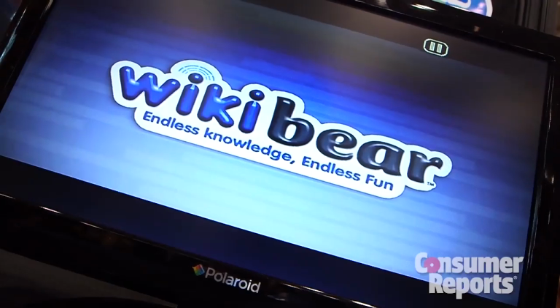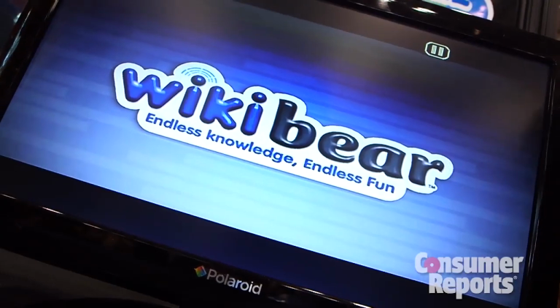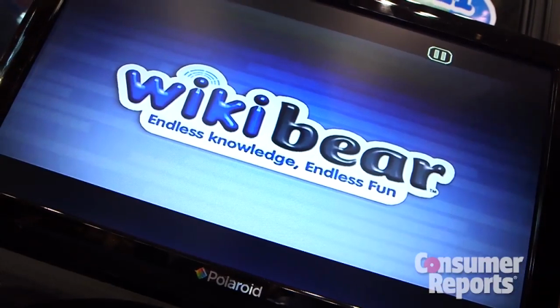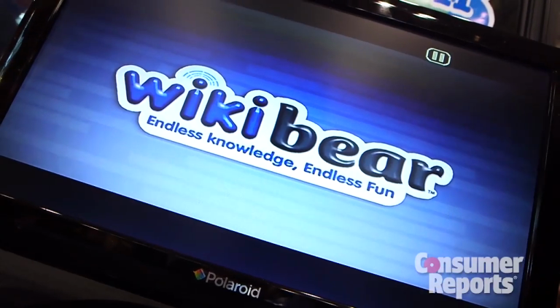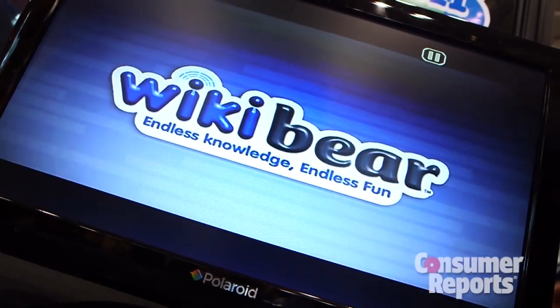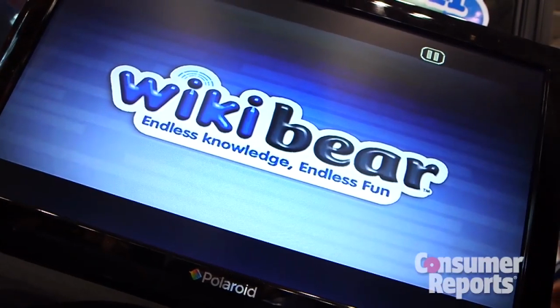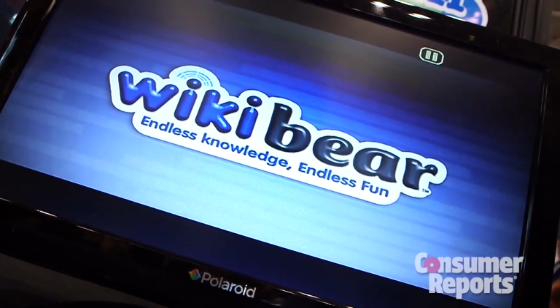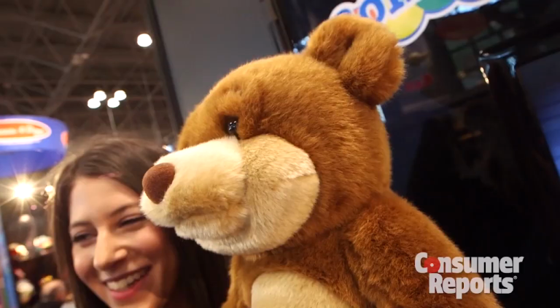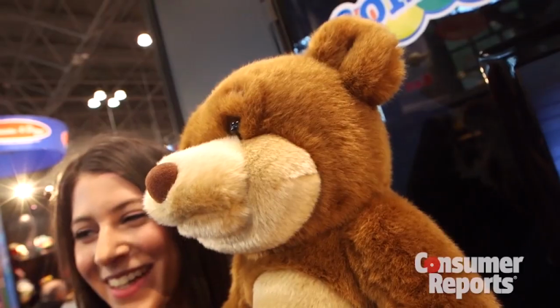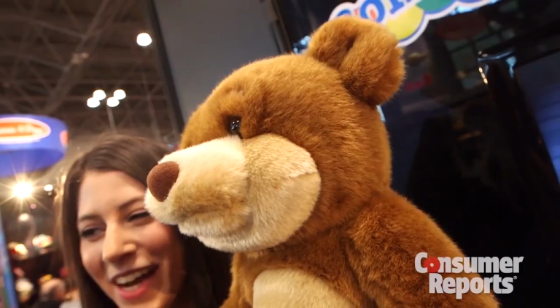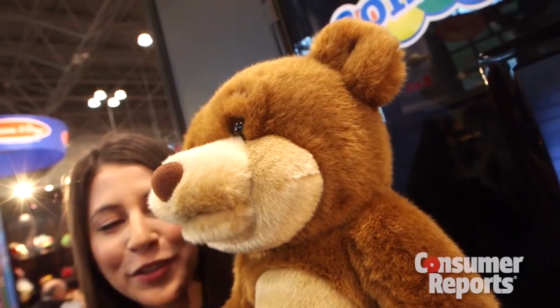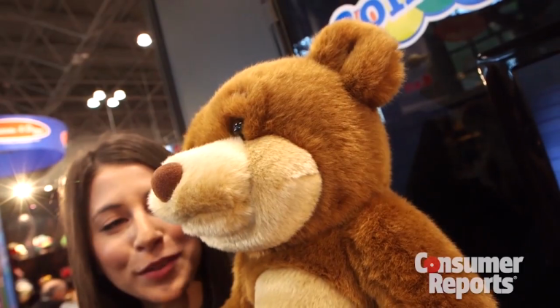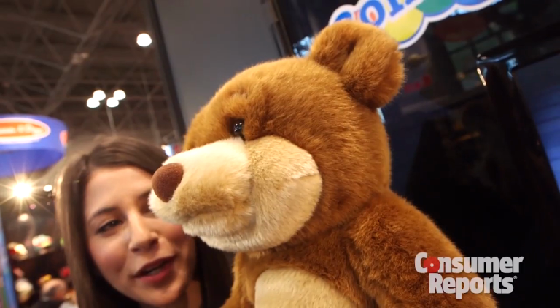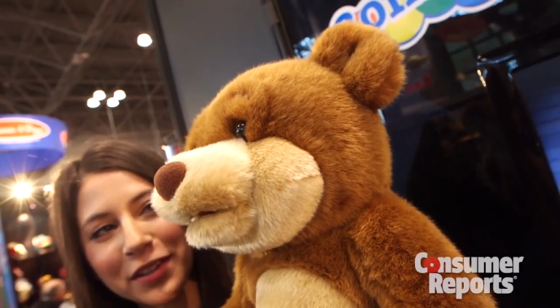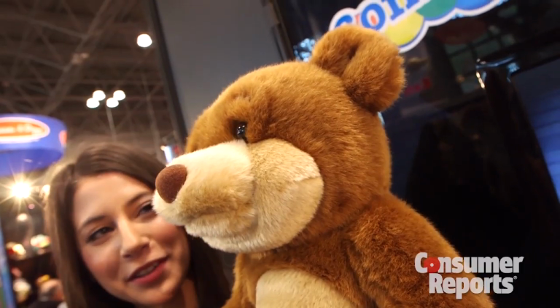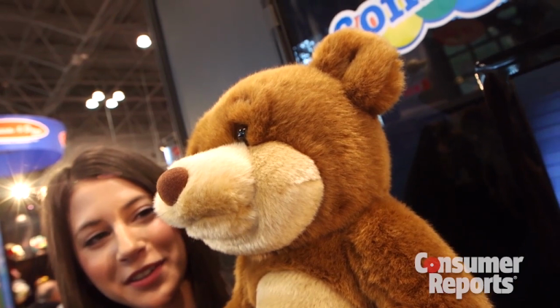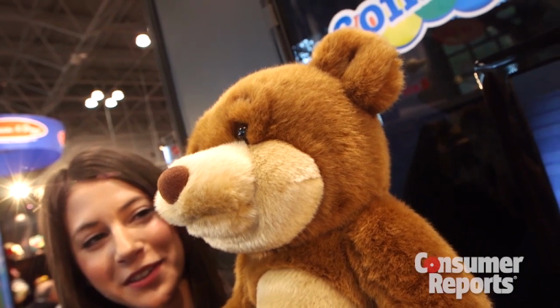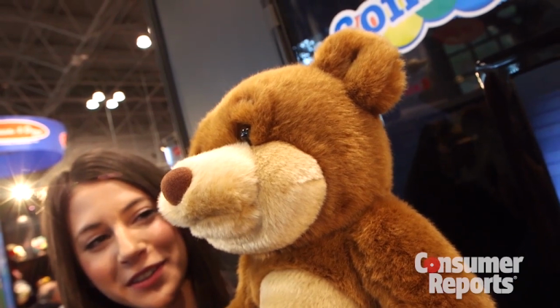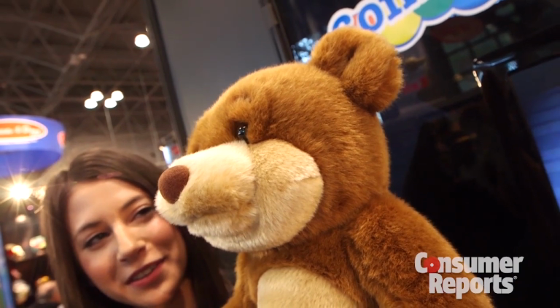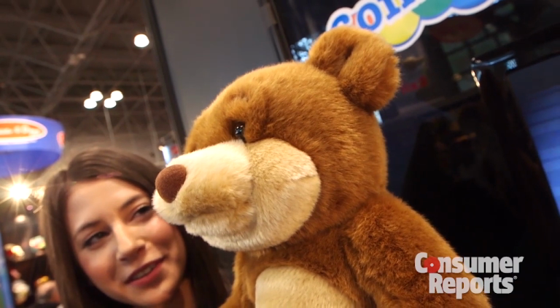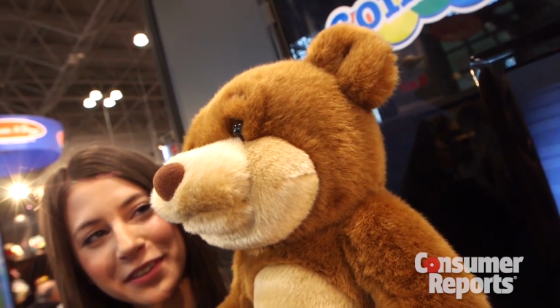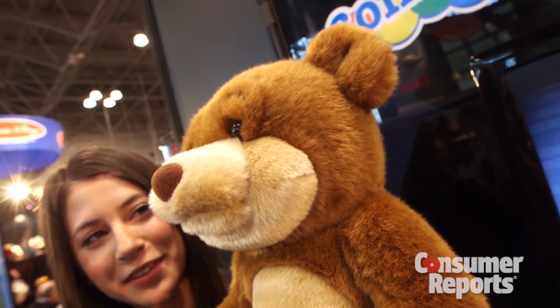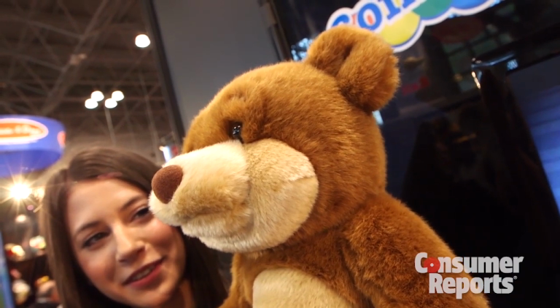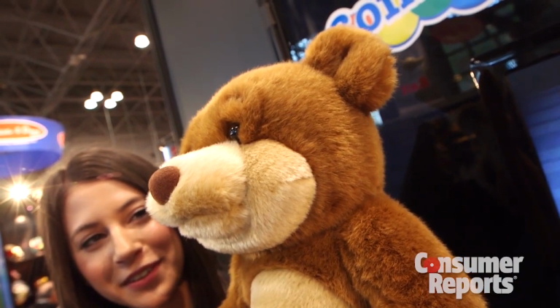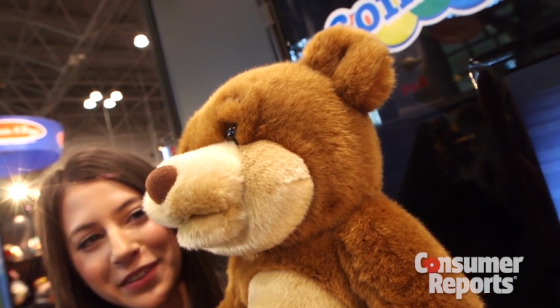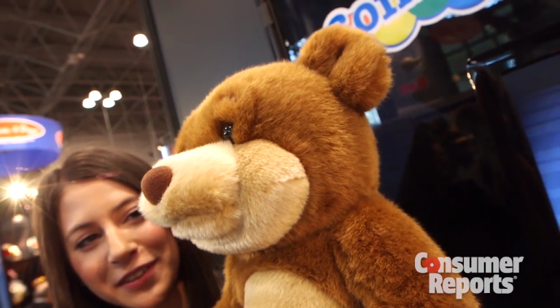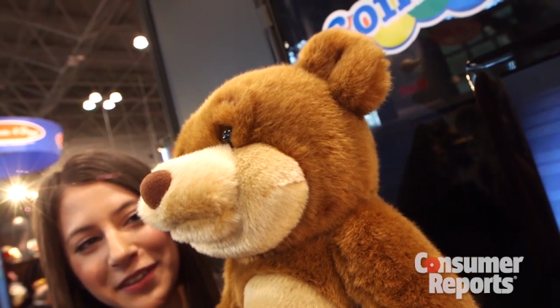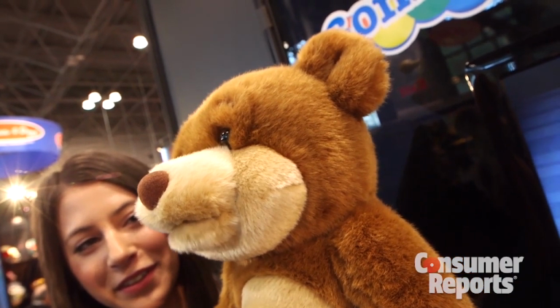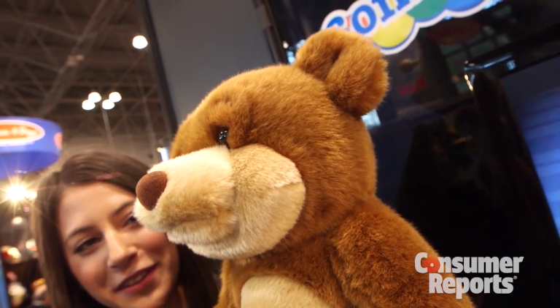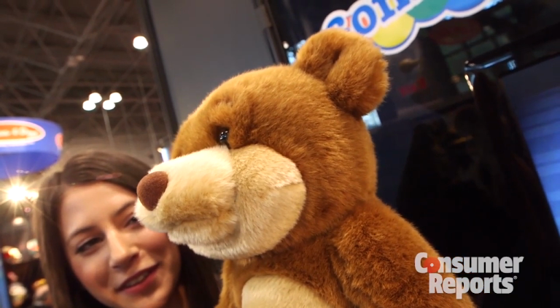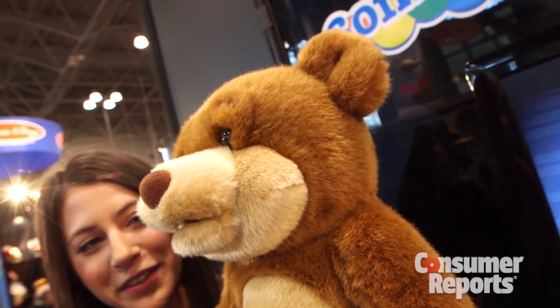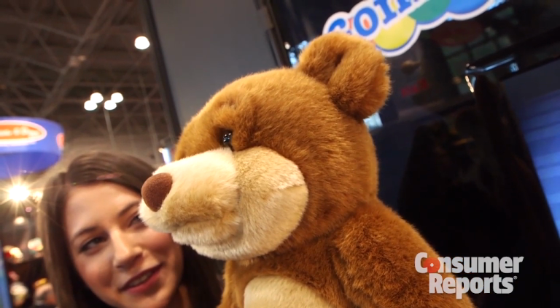Now, WikiBear's not quite there yet. He's a prototype product, but we have a lot of hope for his possibilities as a learning toy.